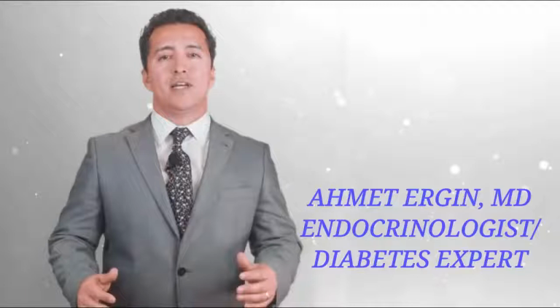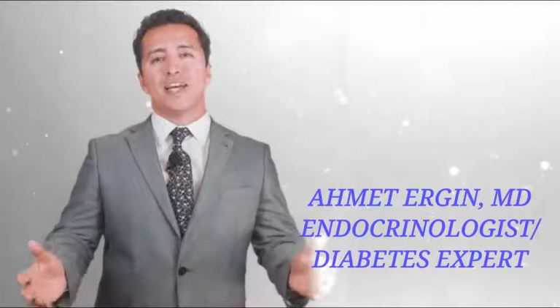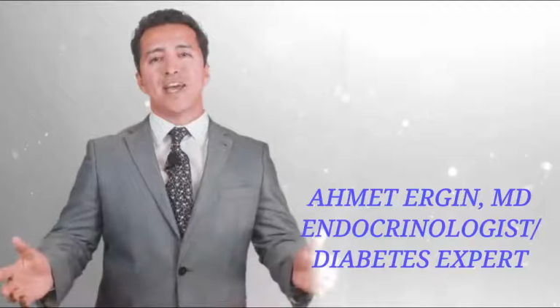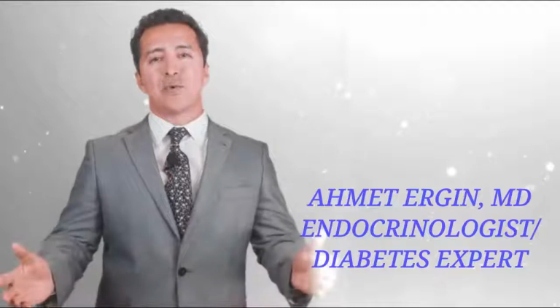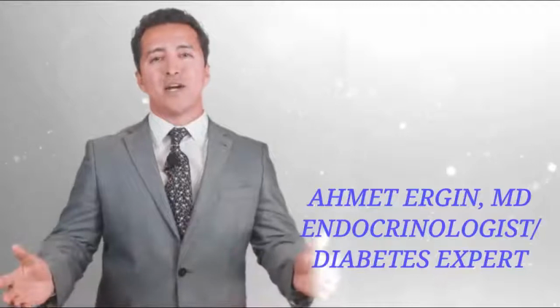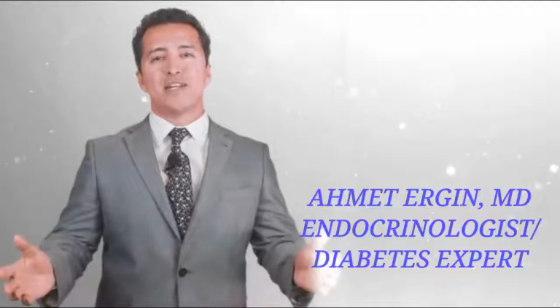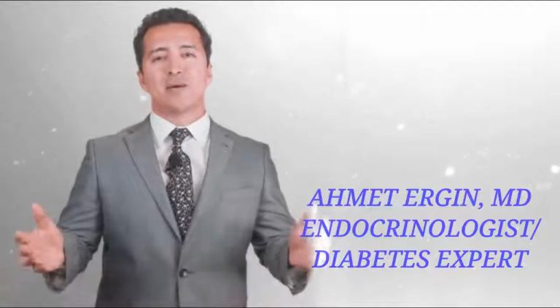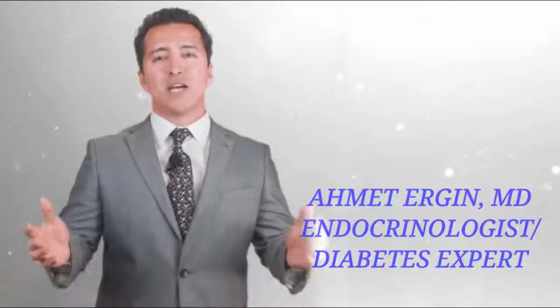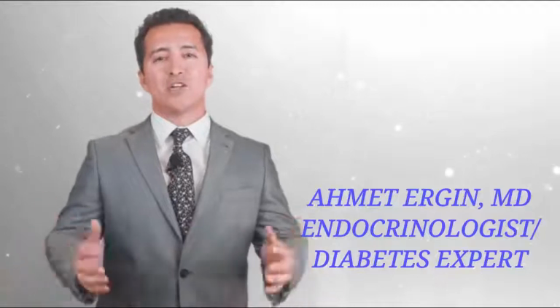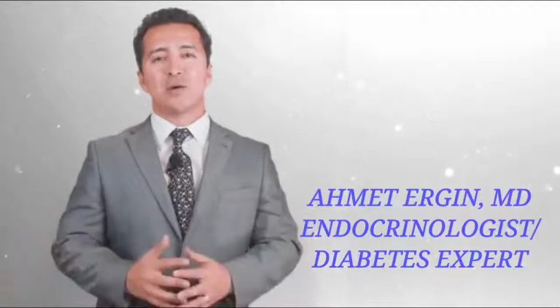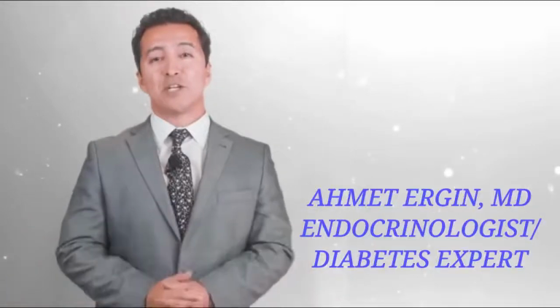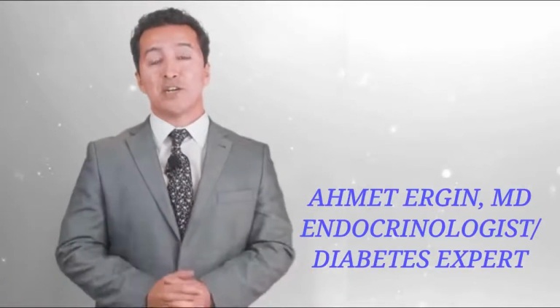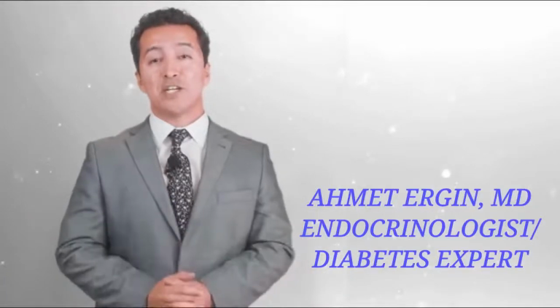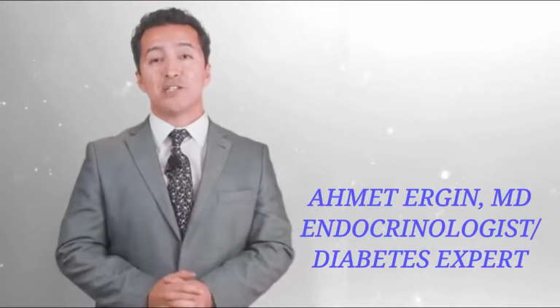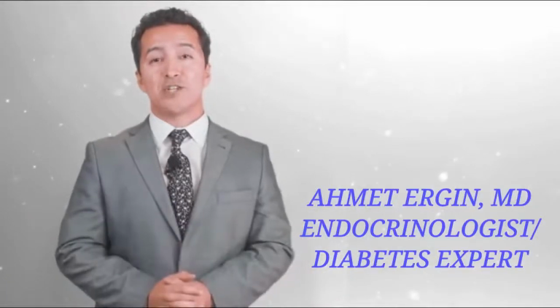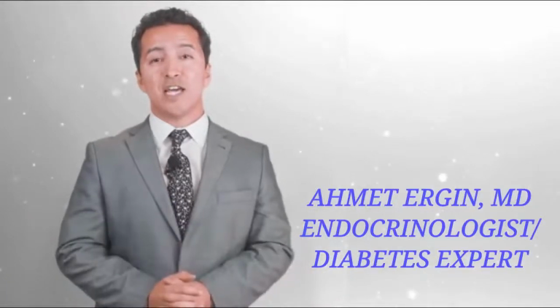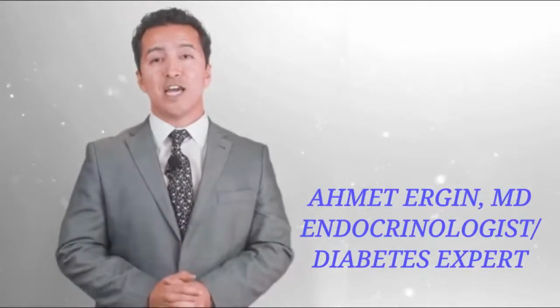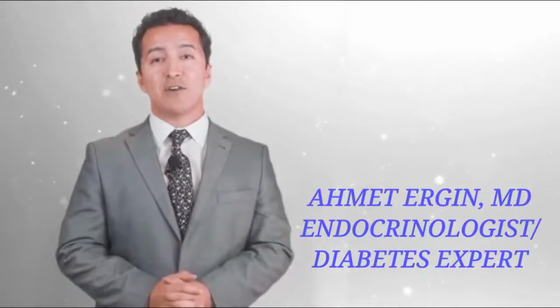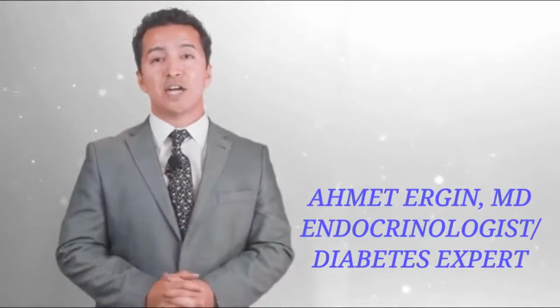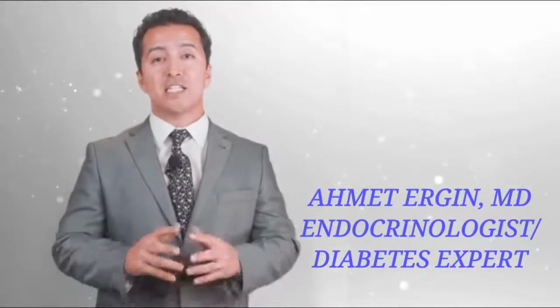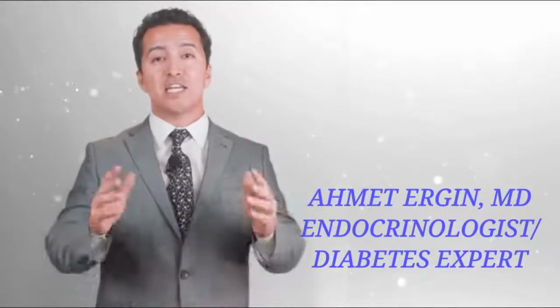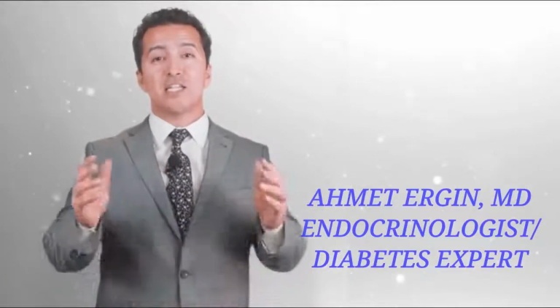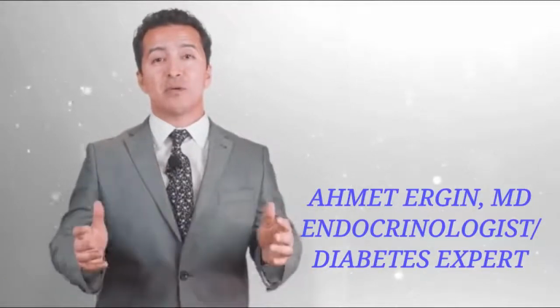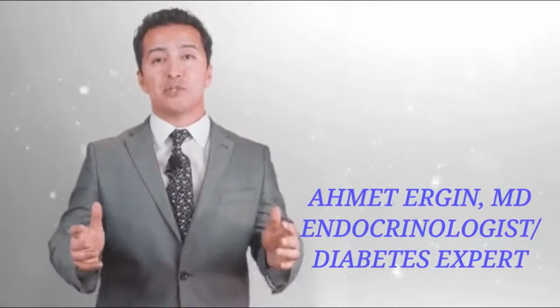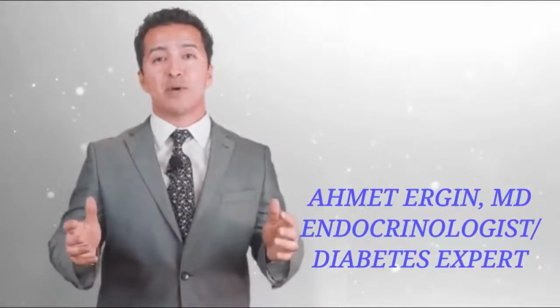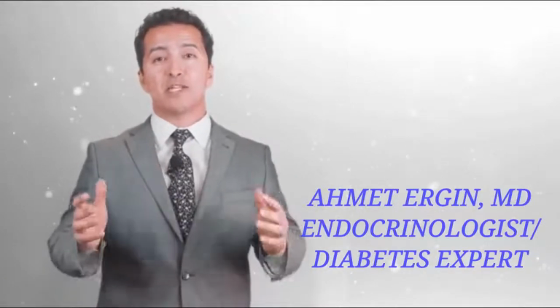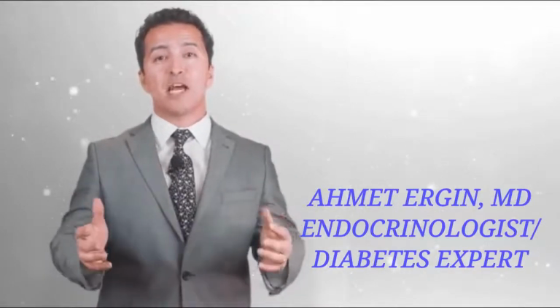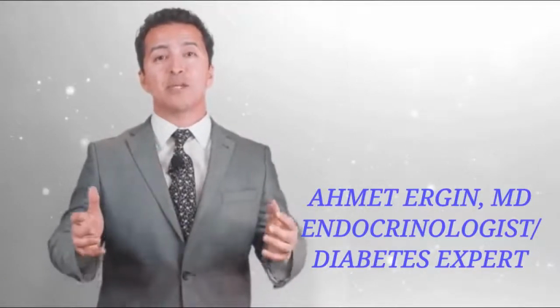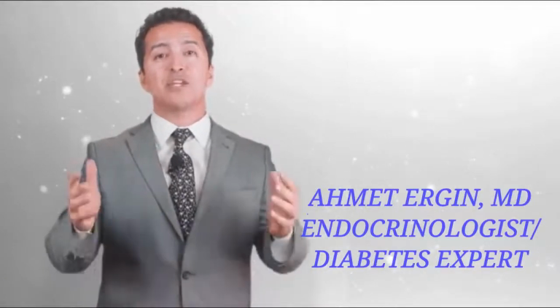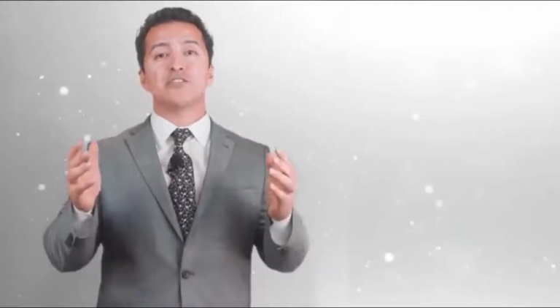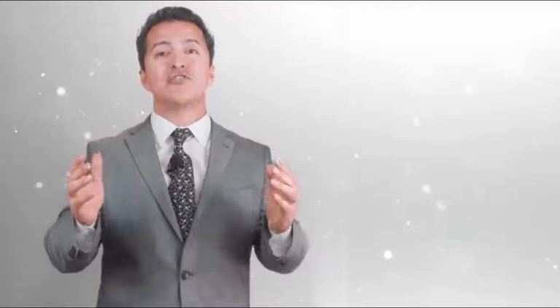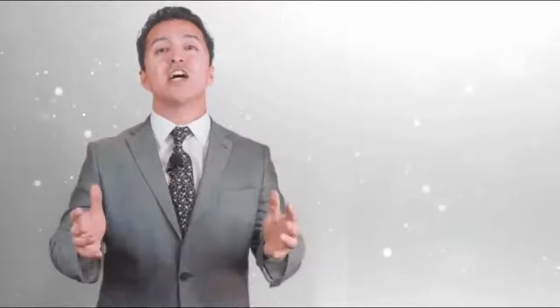Hi everyone, I'm Dr. Ahmet Ergin. Today I've got 10 tips to make diabetes fun.